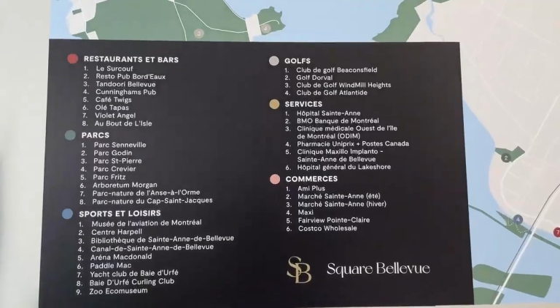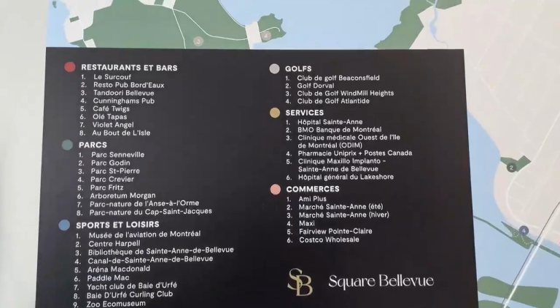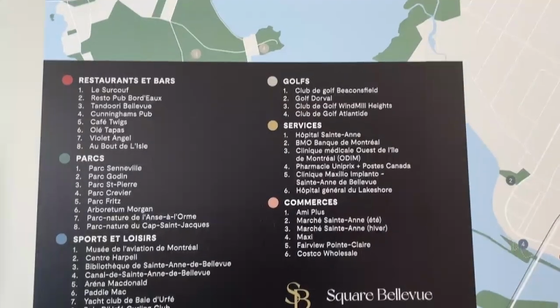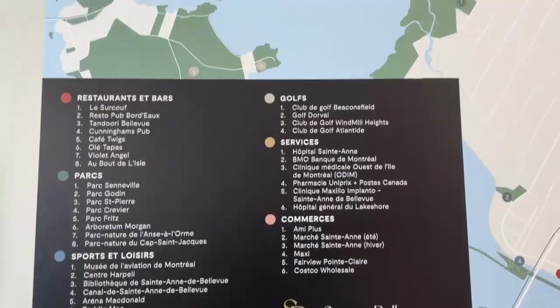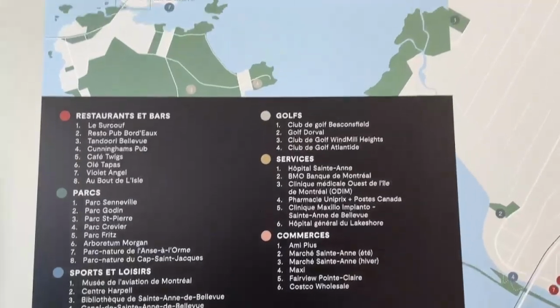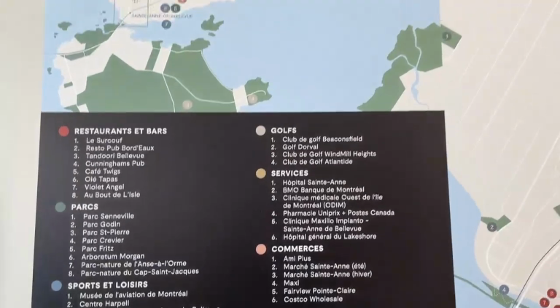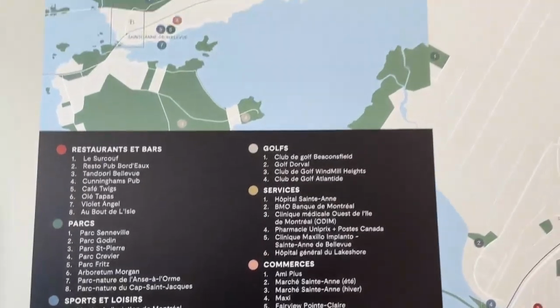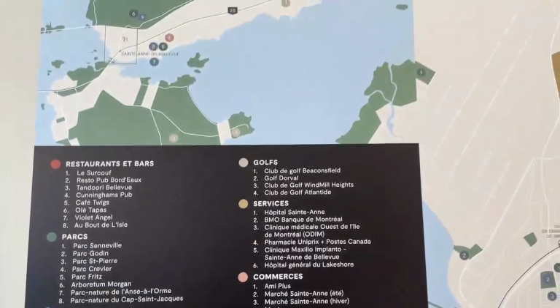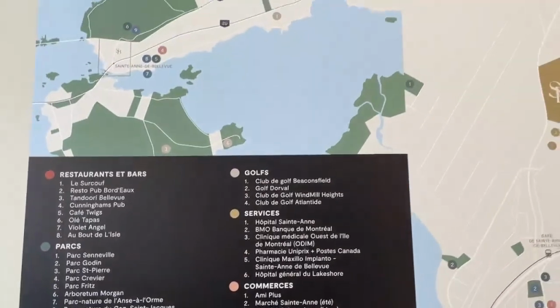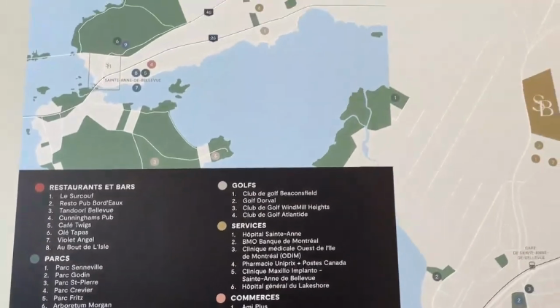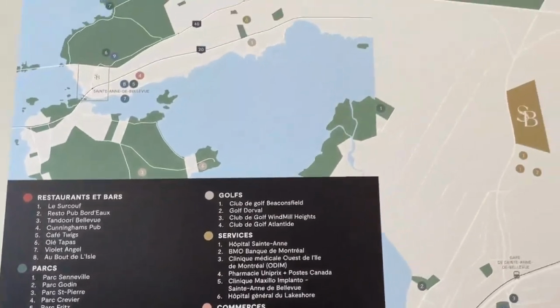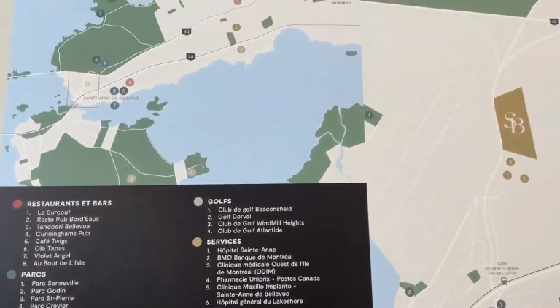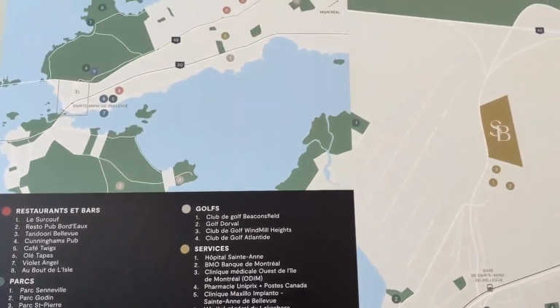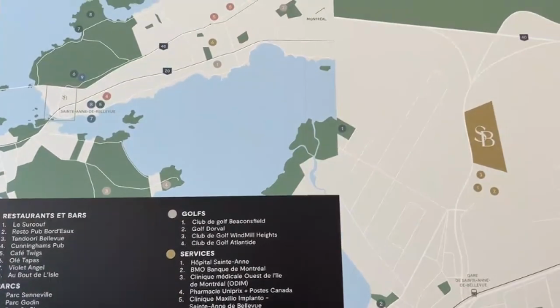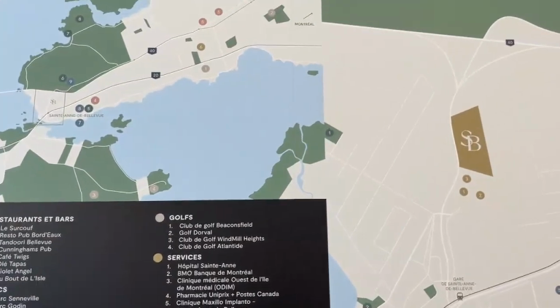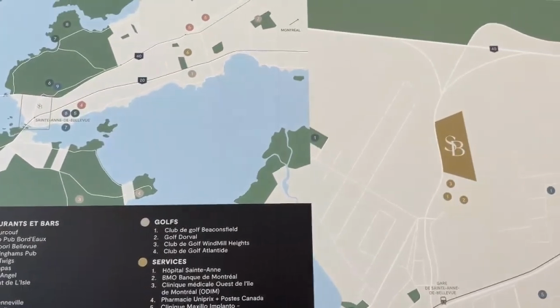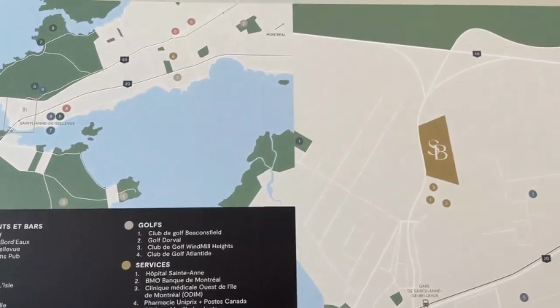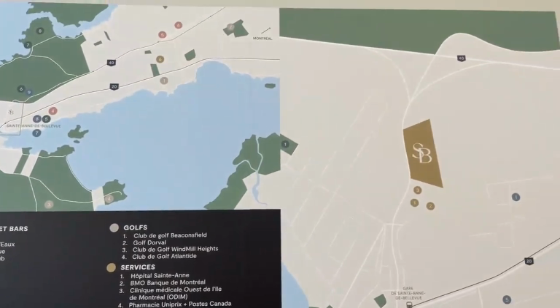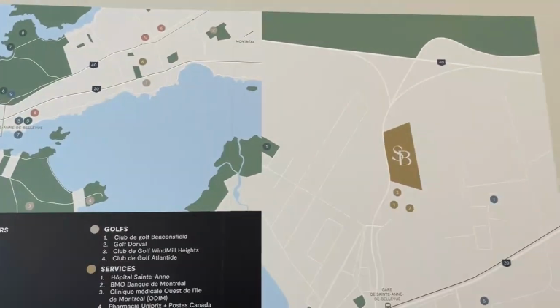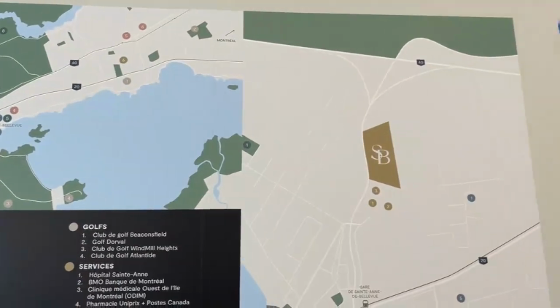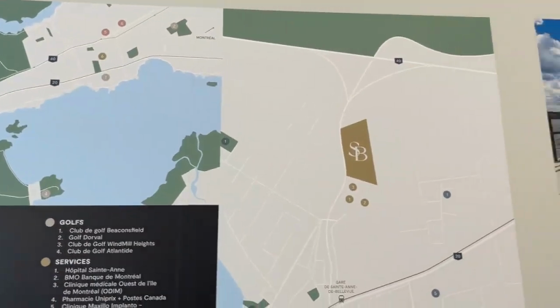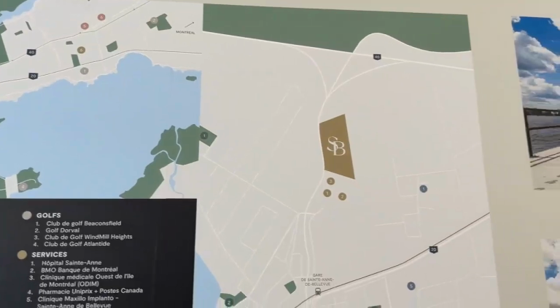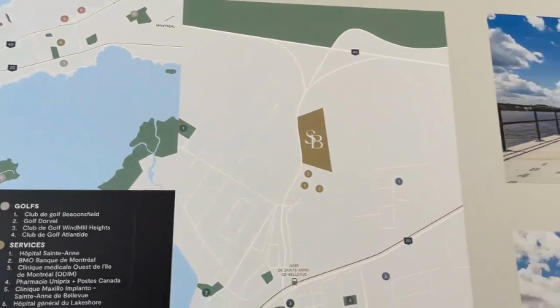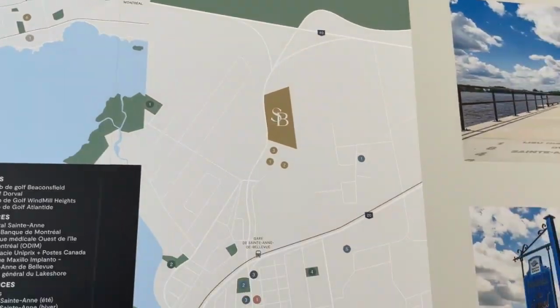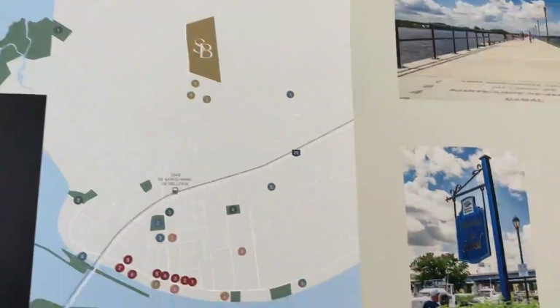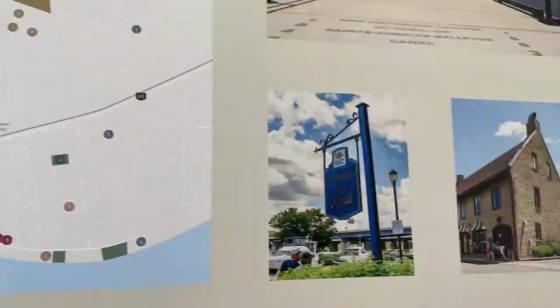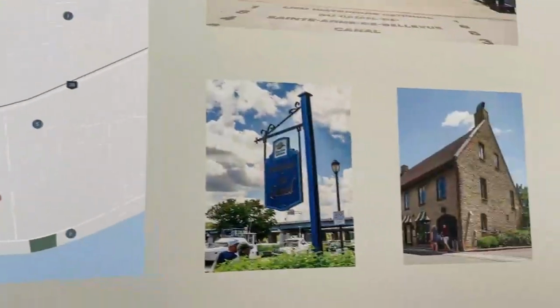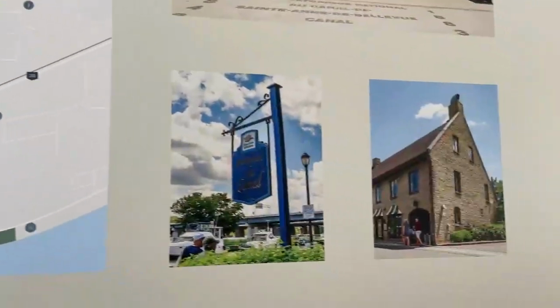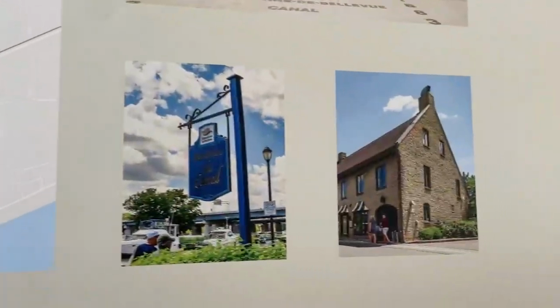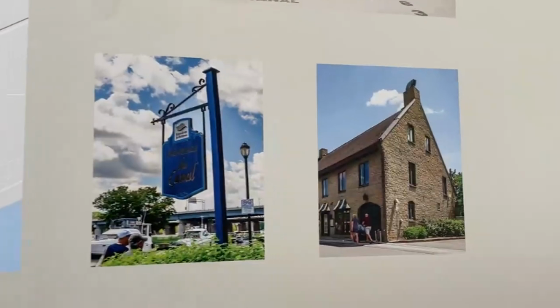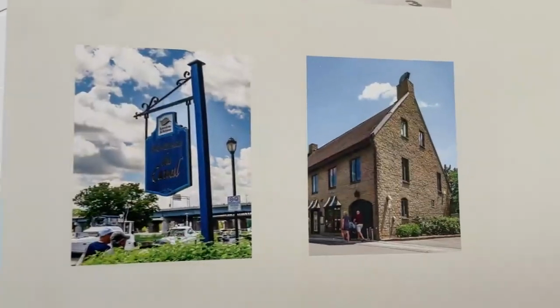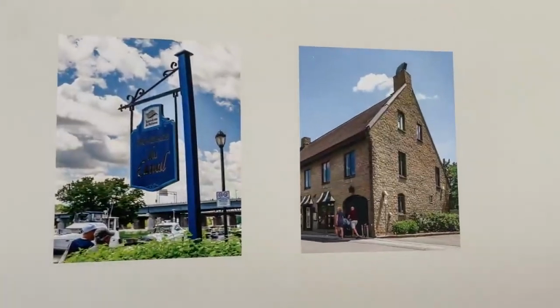And then you've got the waterfront in Sainte-Anne's, which is just a vibrant community. Great place in the summer.